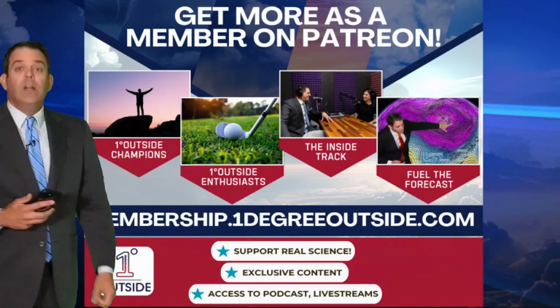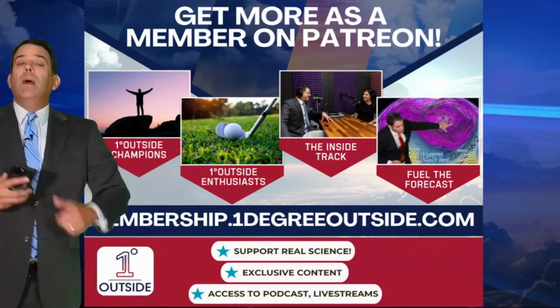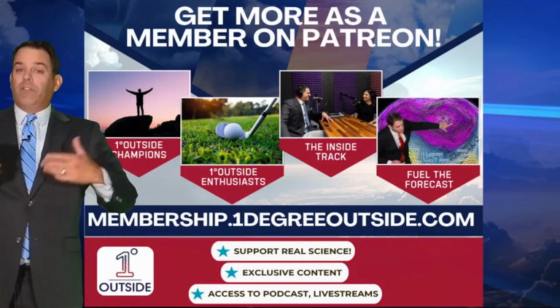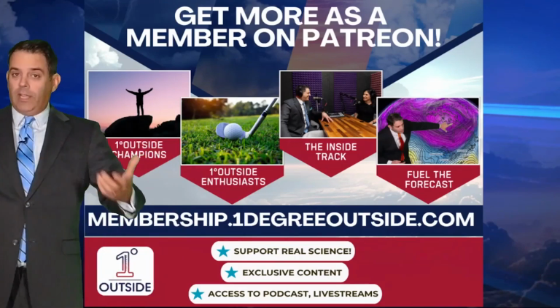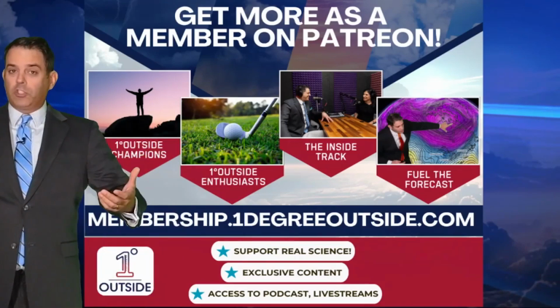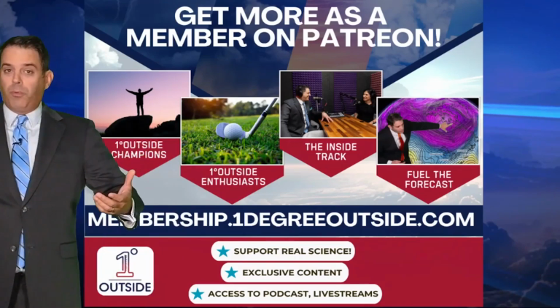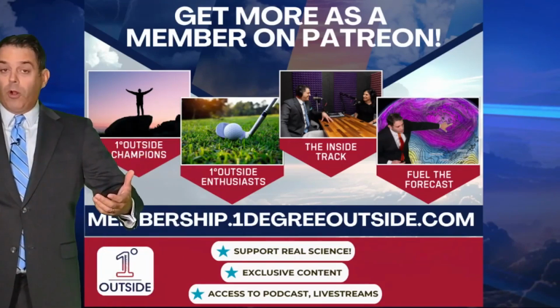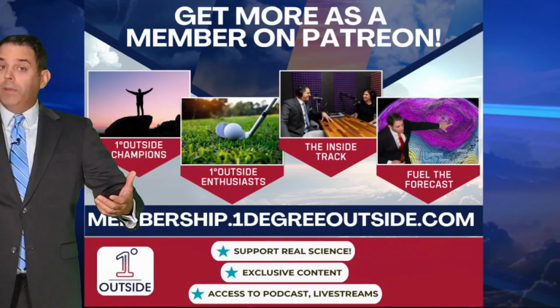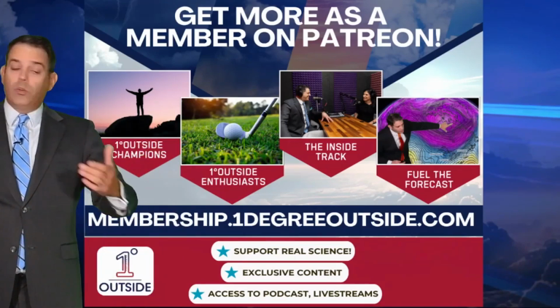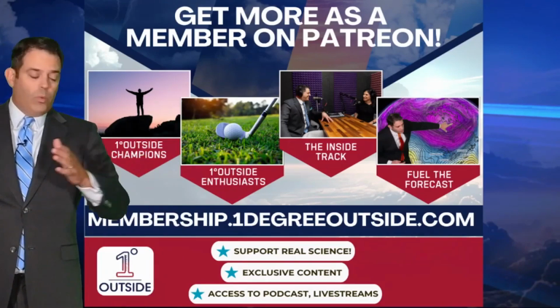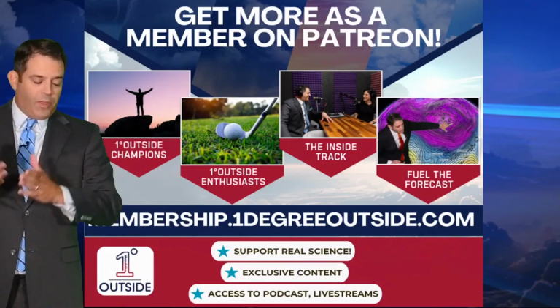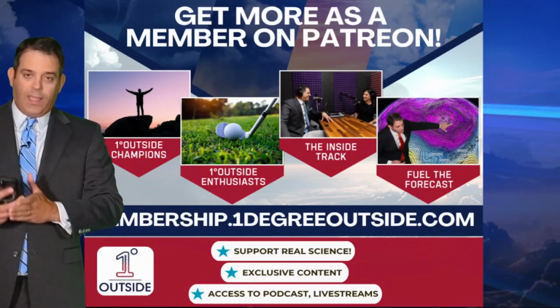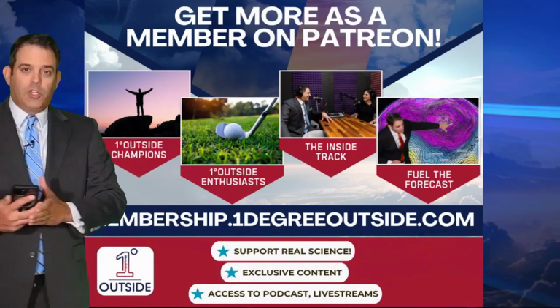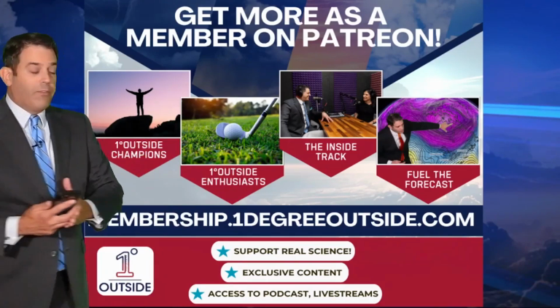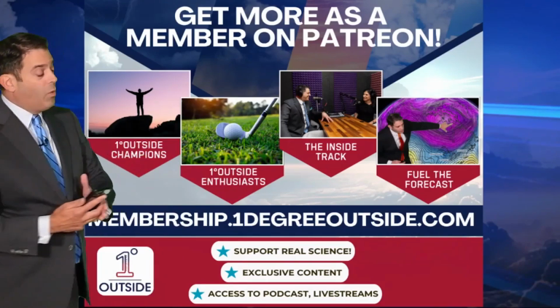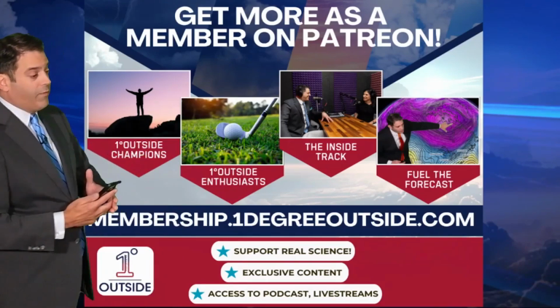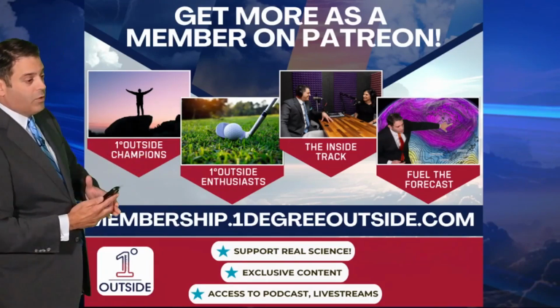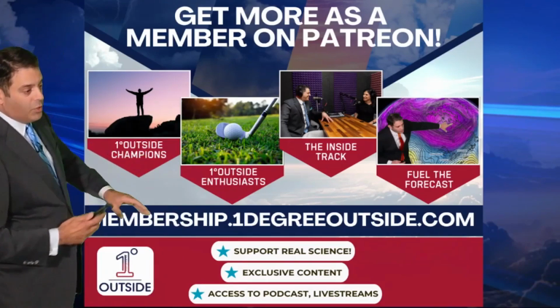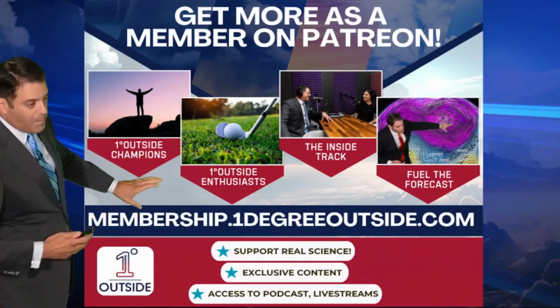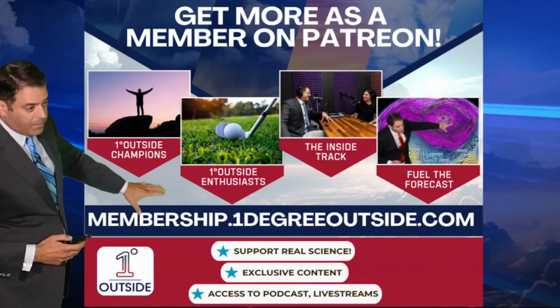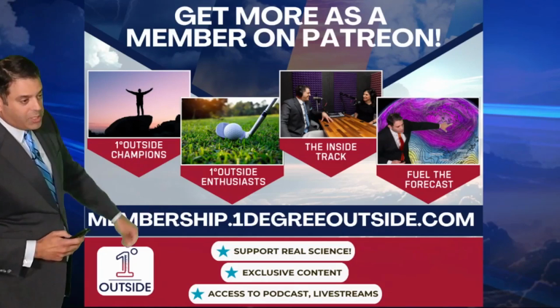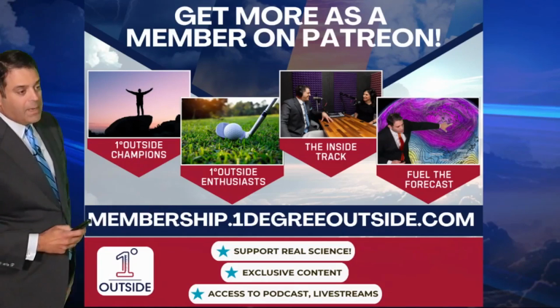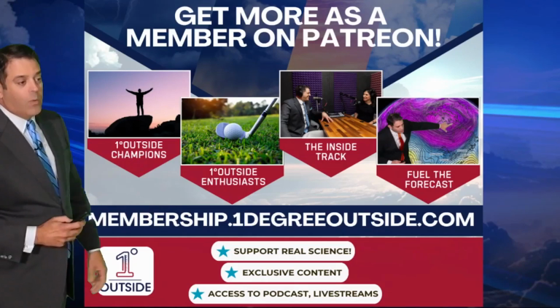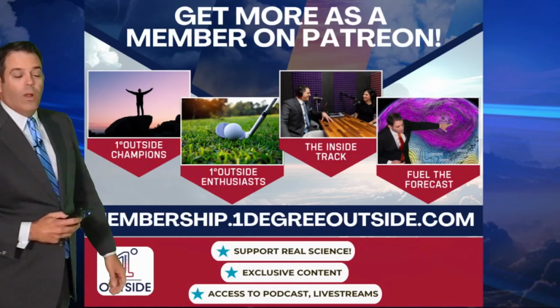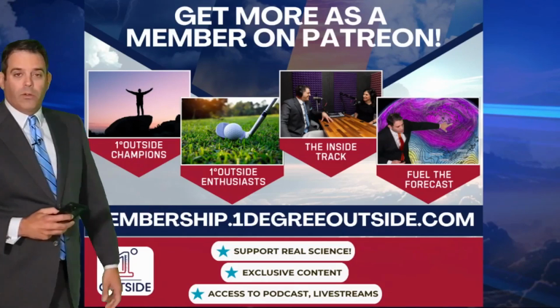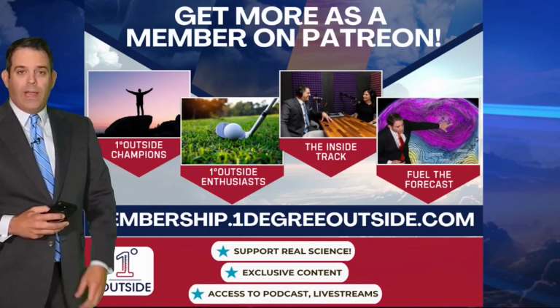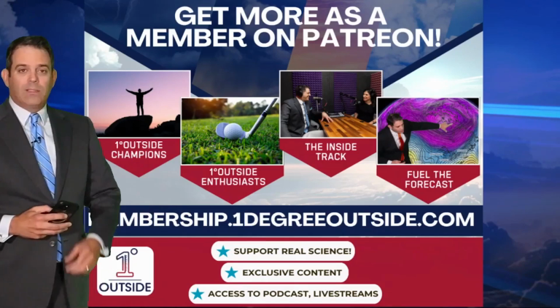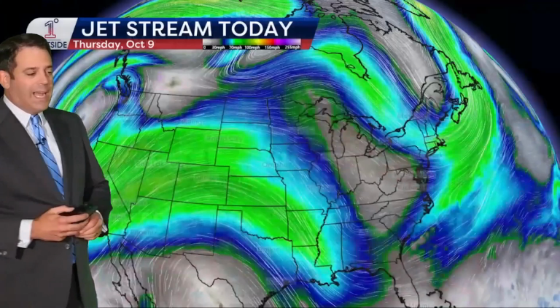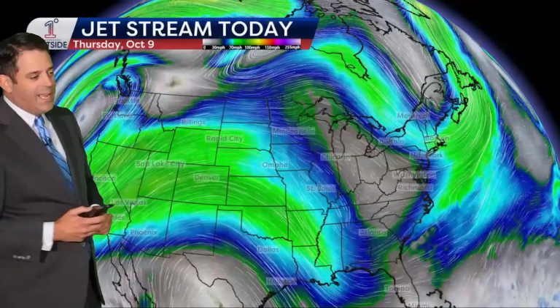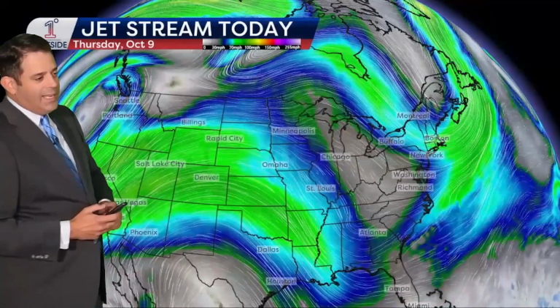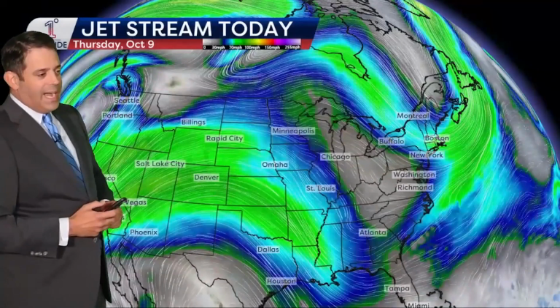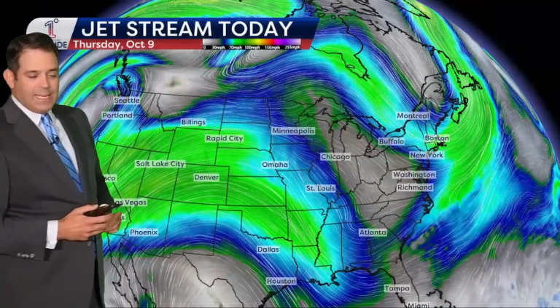If you'd like to support our mission, we thank each and every one of you who do. Membership.OneDegreeOutside.com.